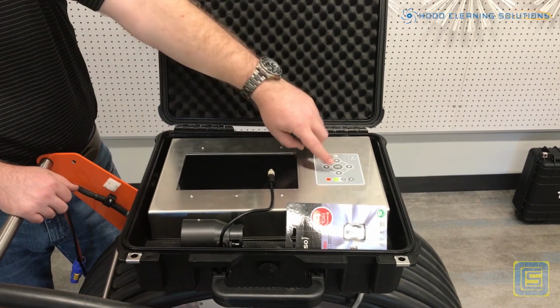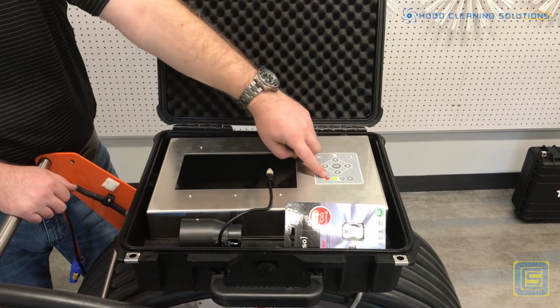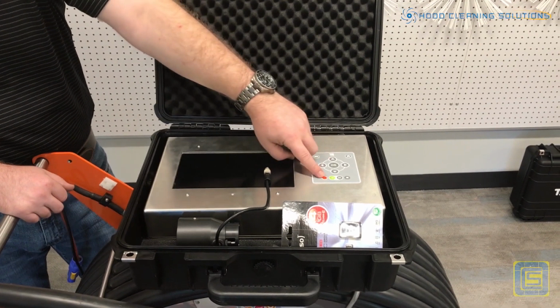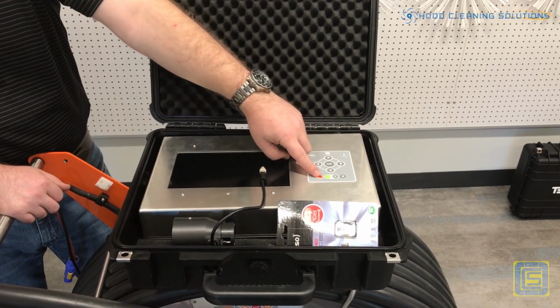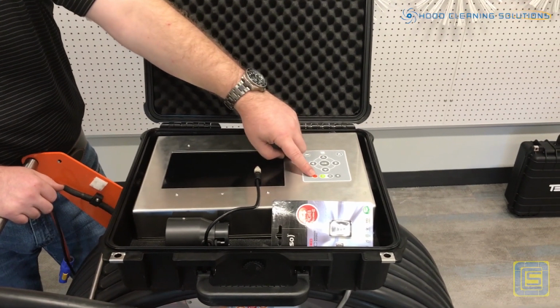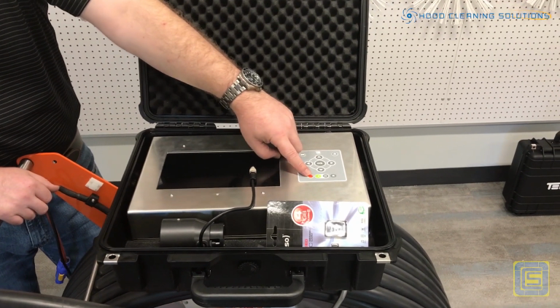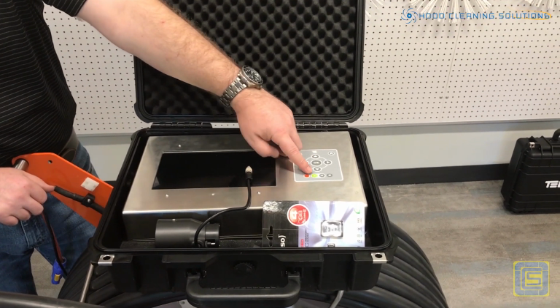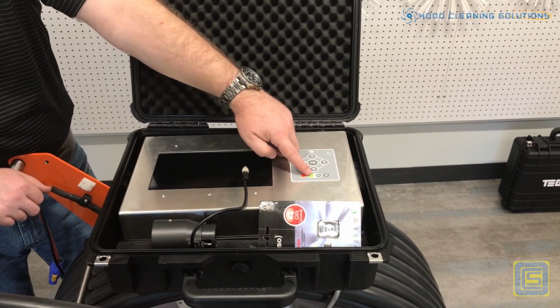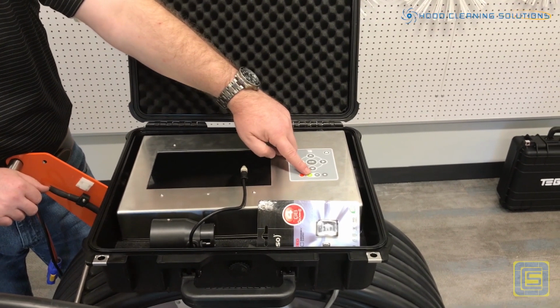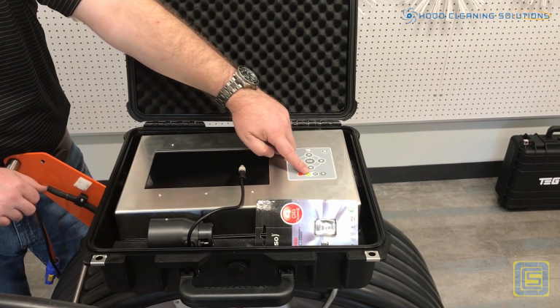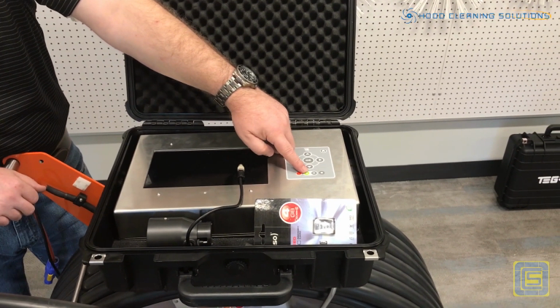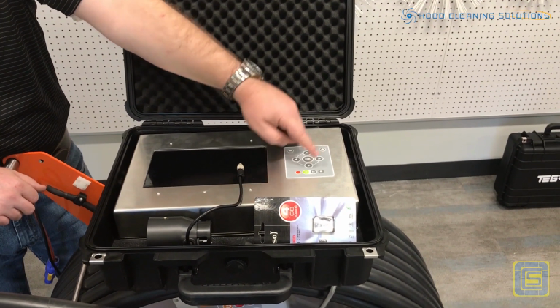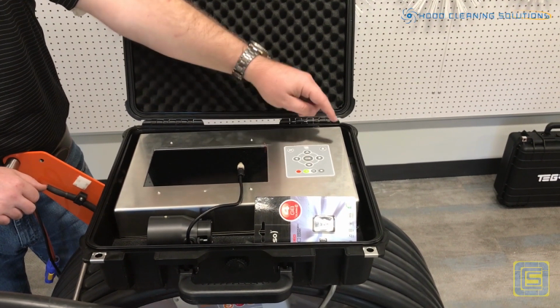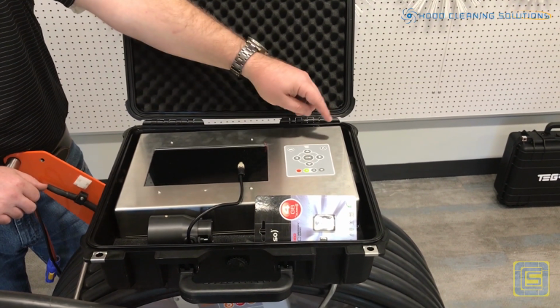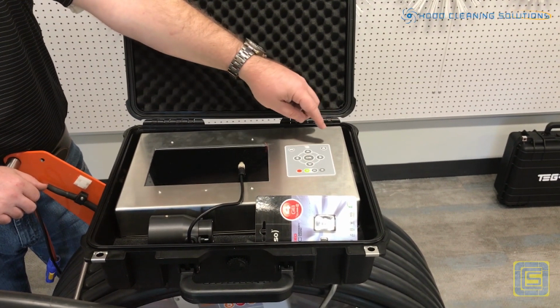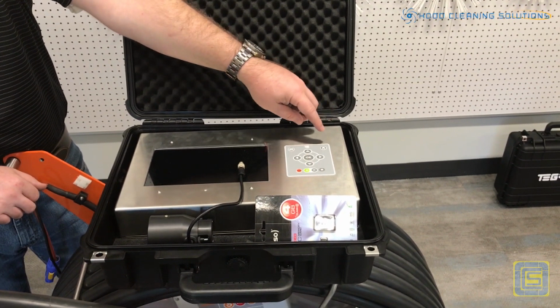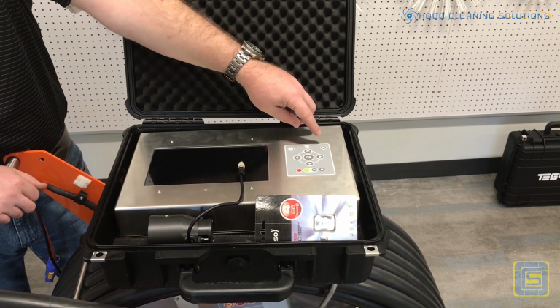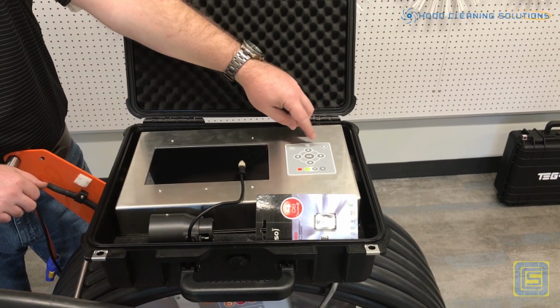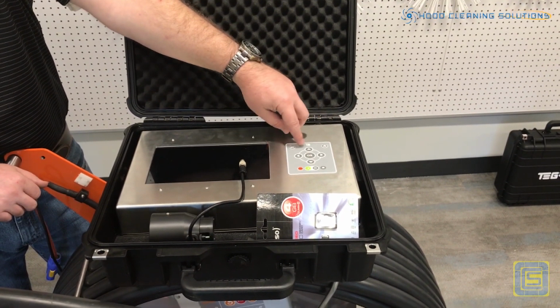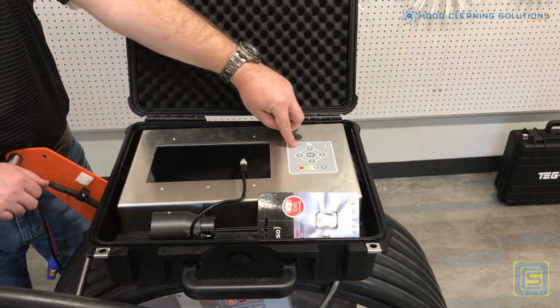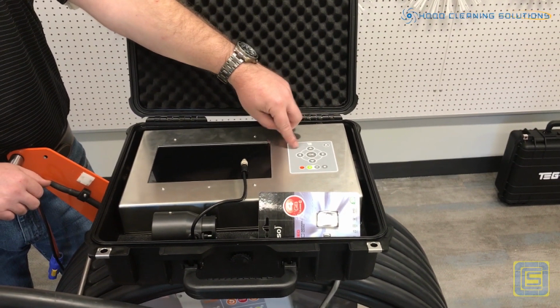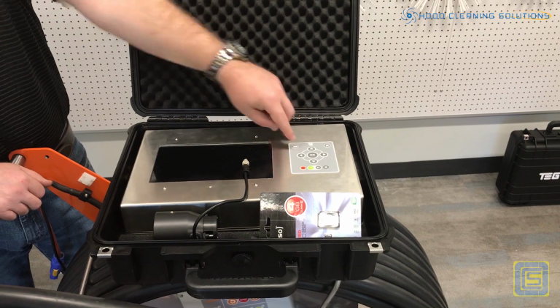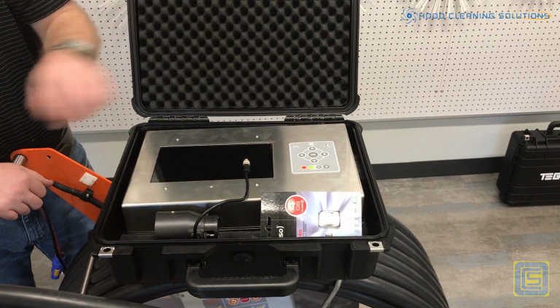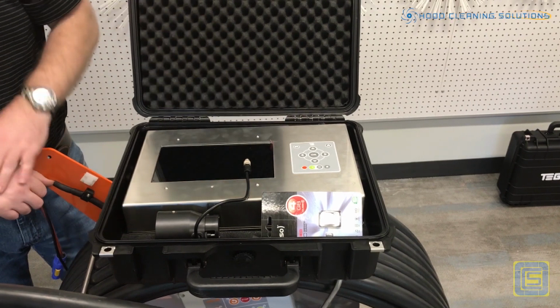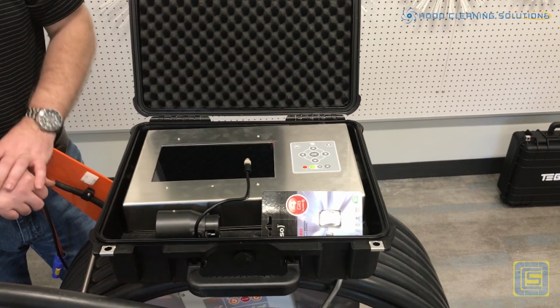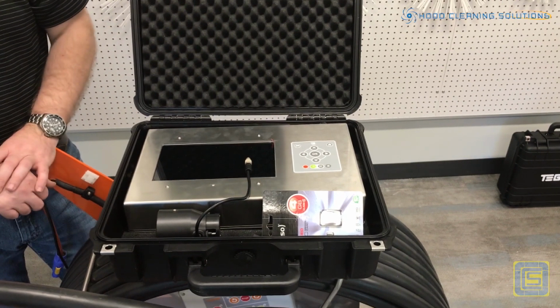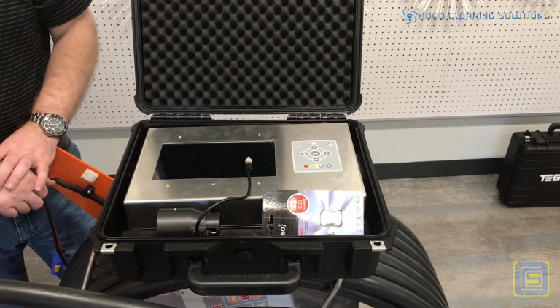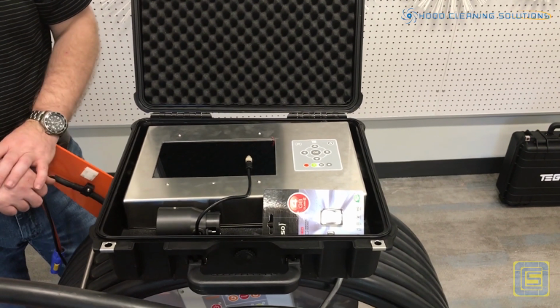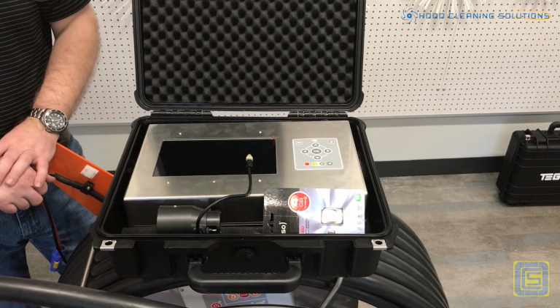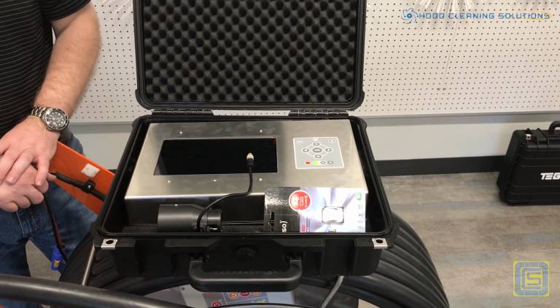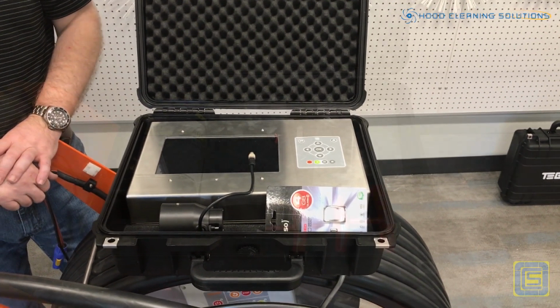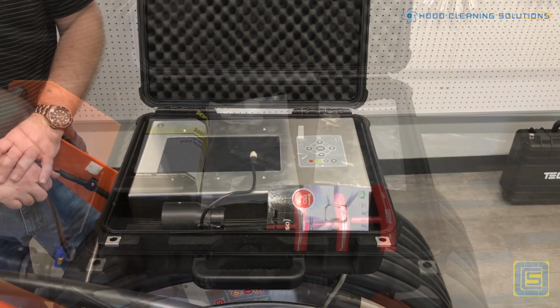You have a record button, a playback button, and the ability to take a picture and save it to the memory card.